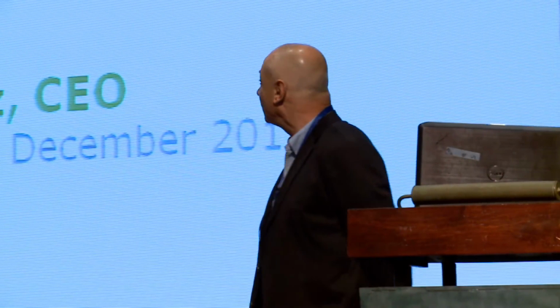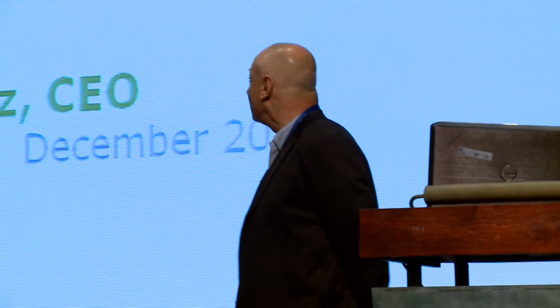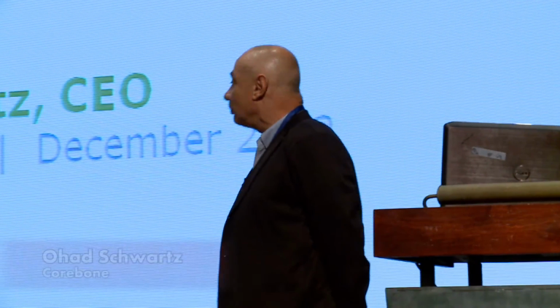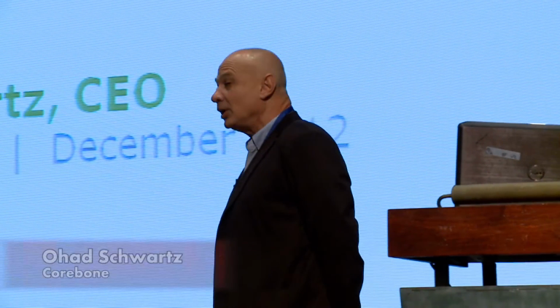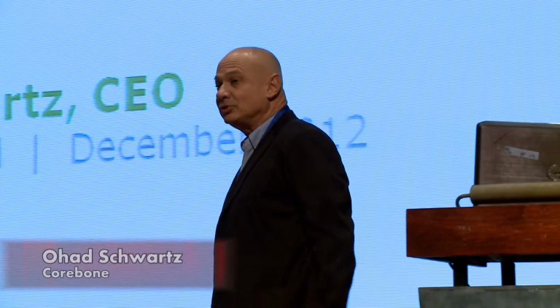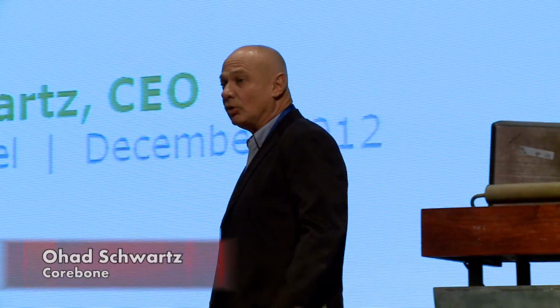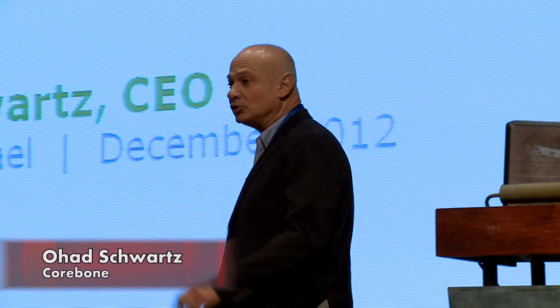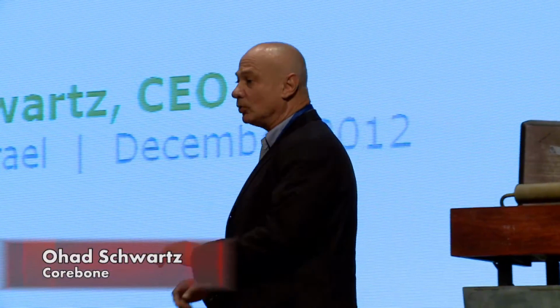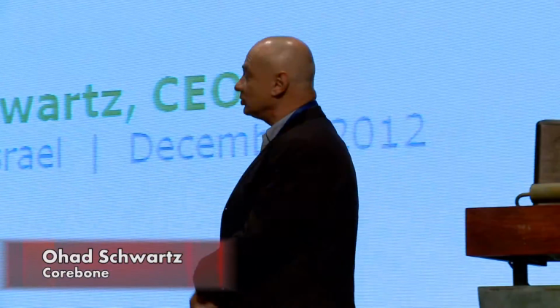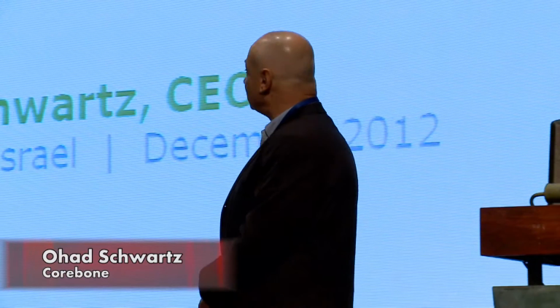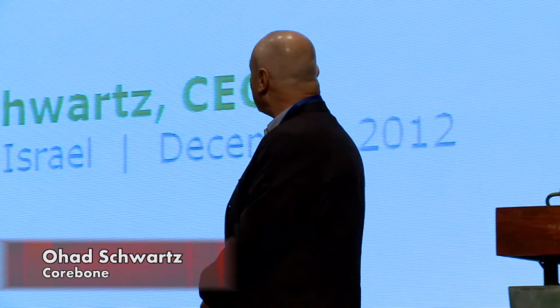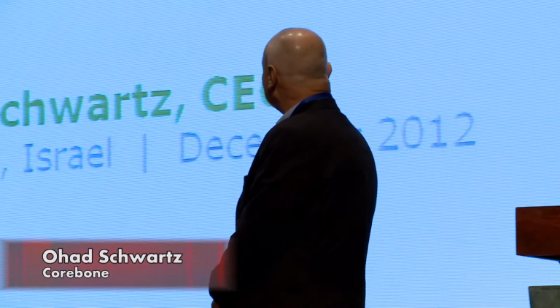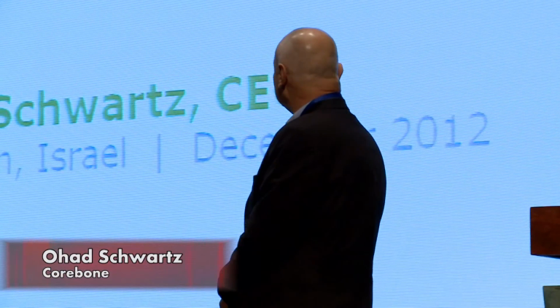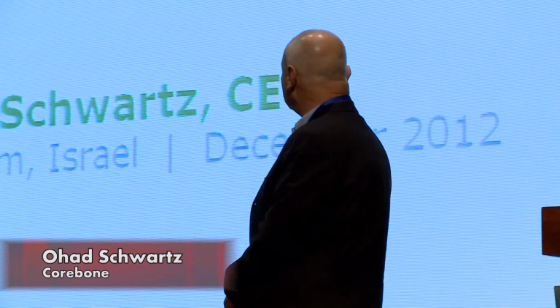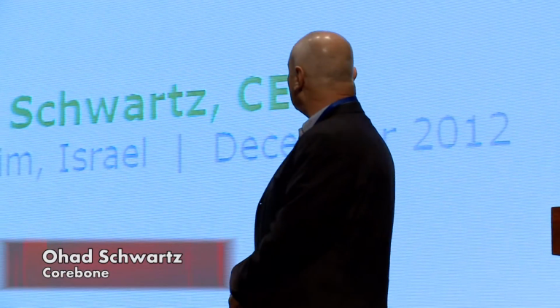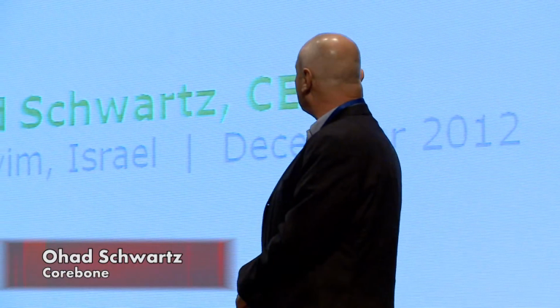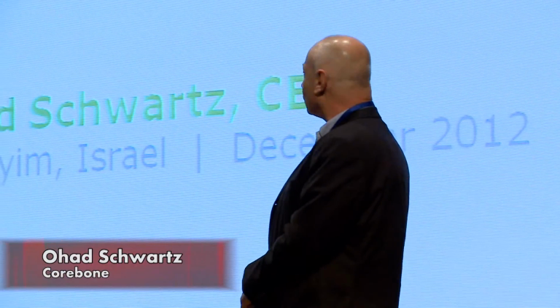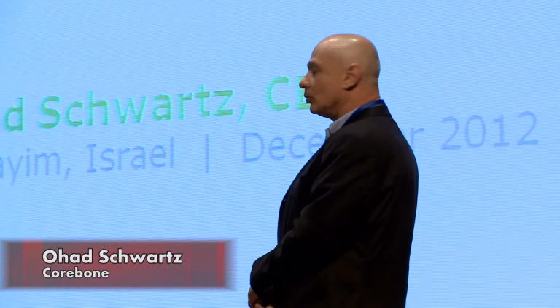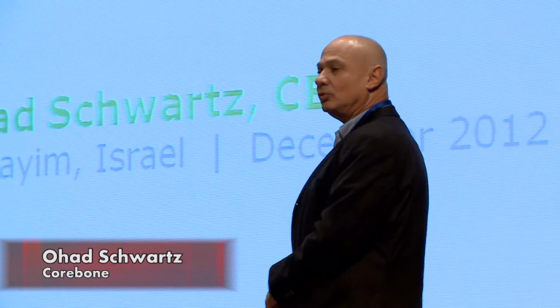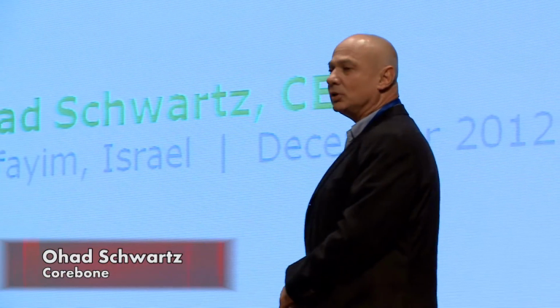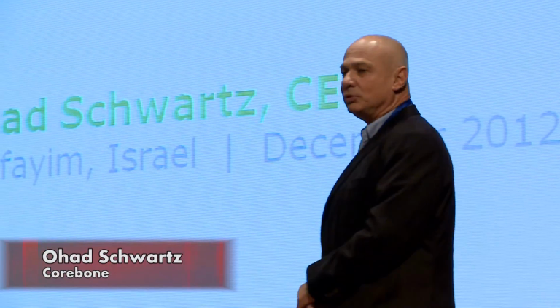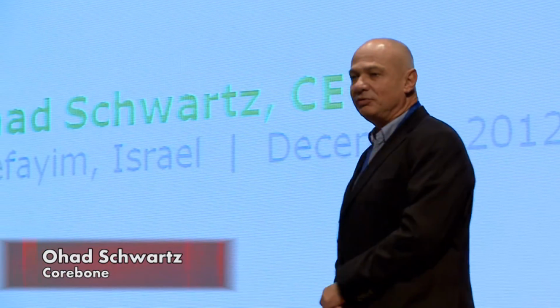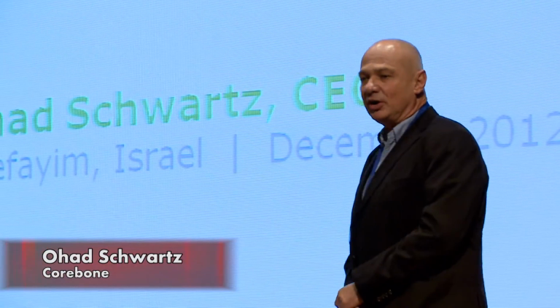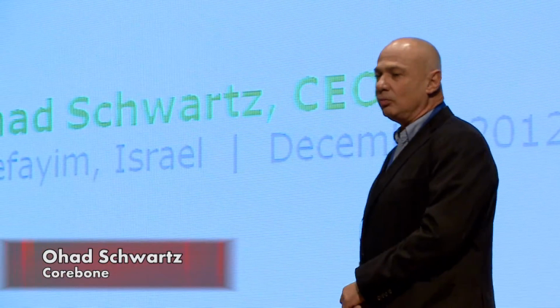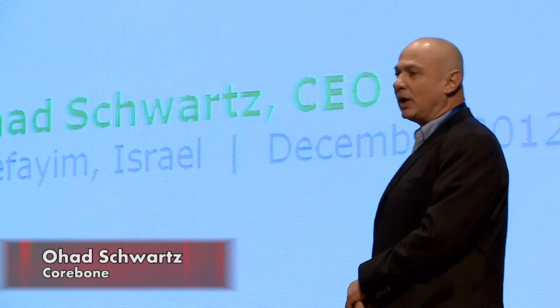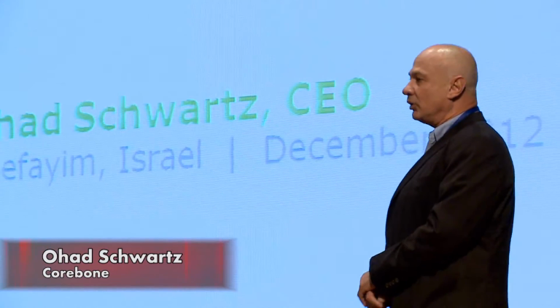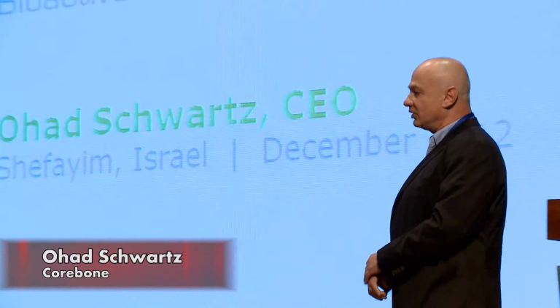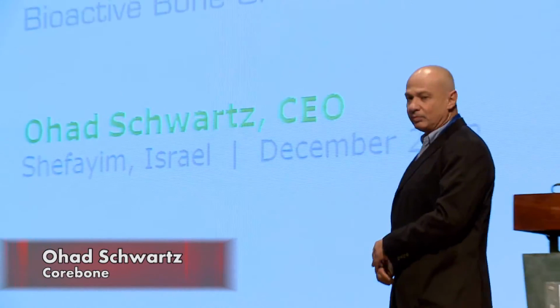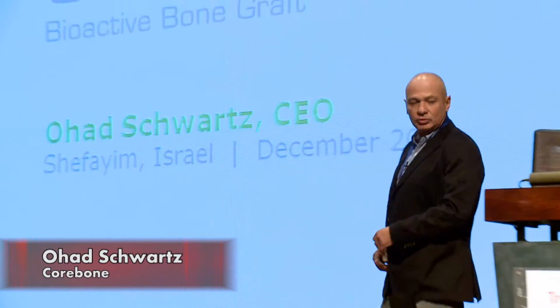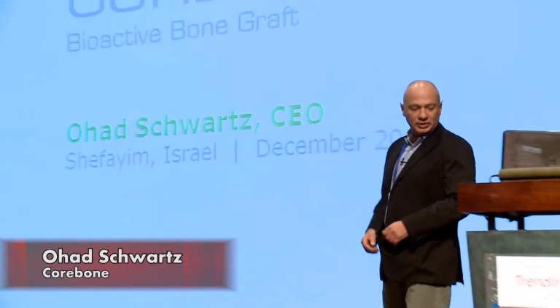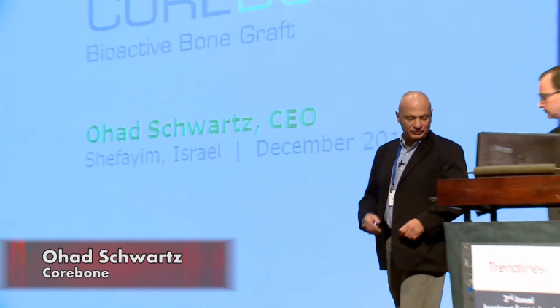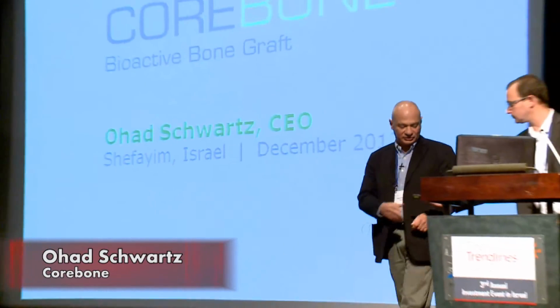My name is Ohad Schwartz and I'm the CEO of CoreBone, where we develop bioactive bone grafts.